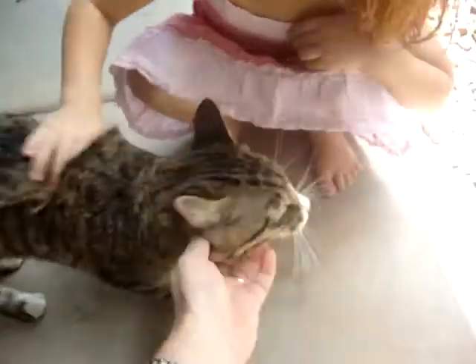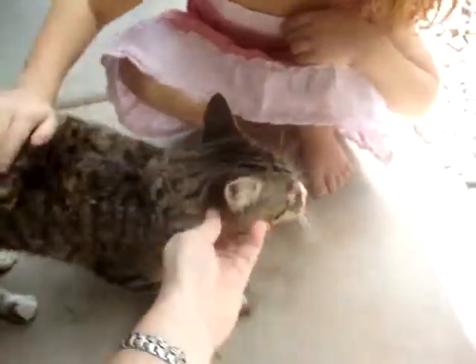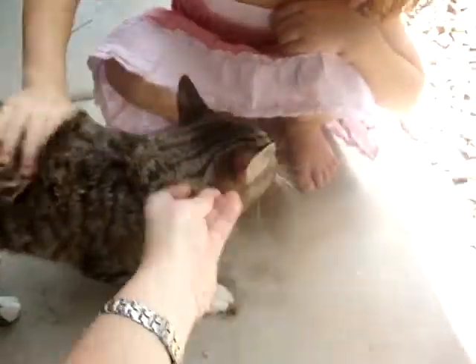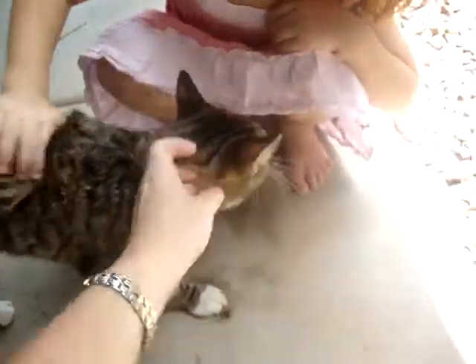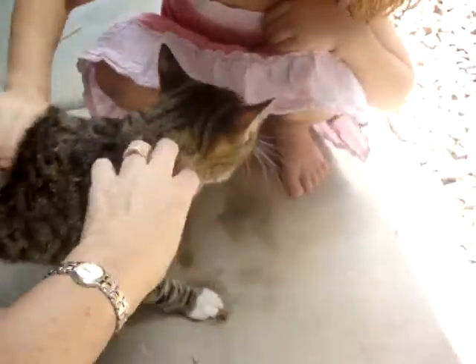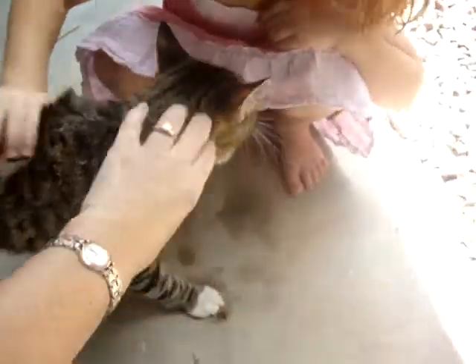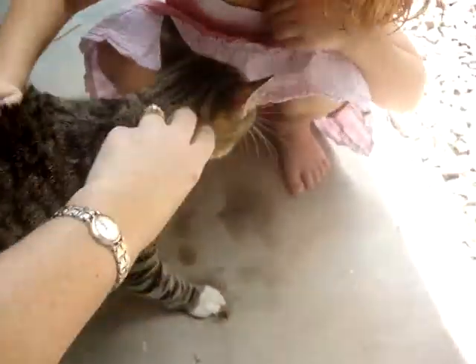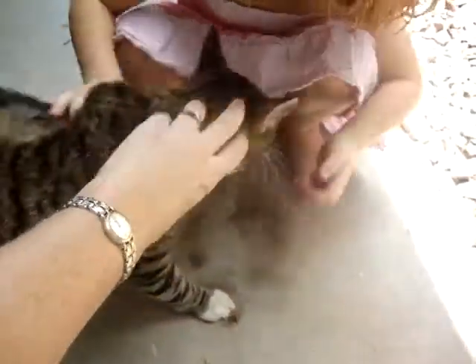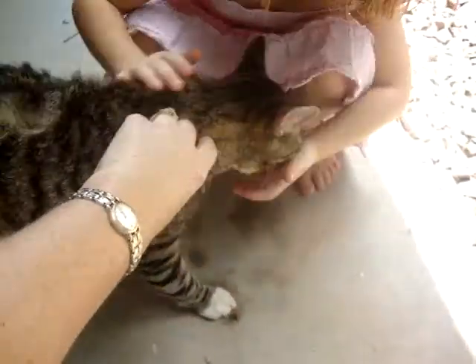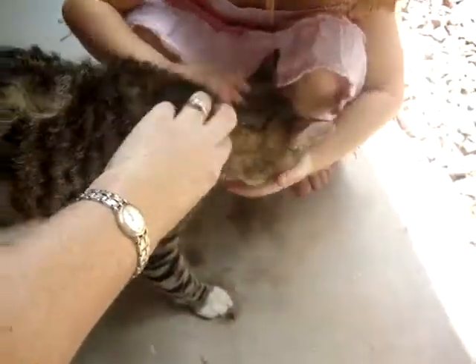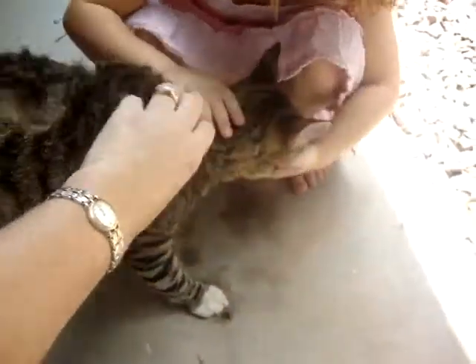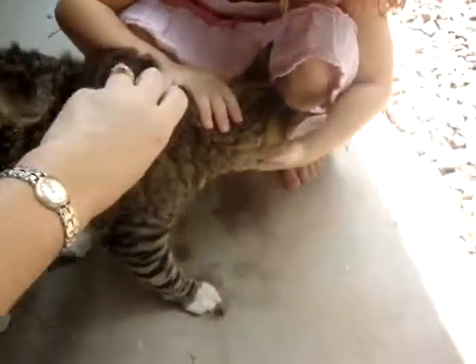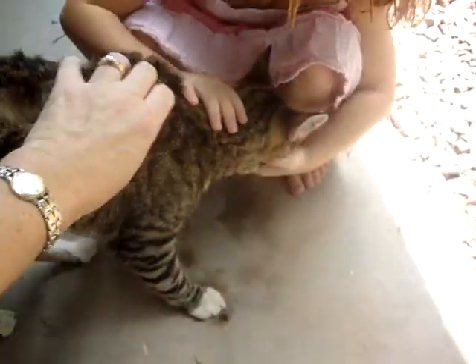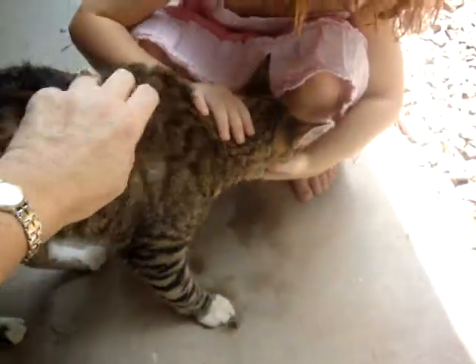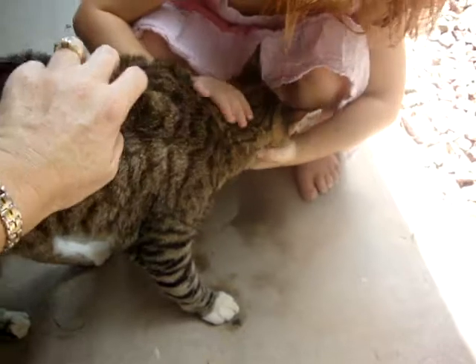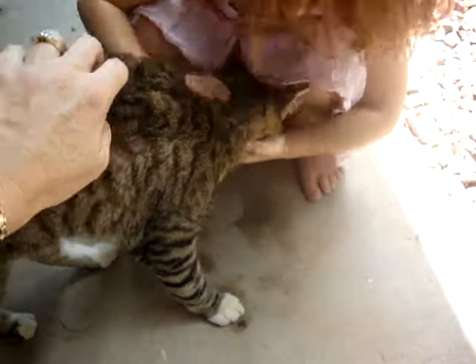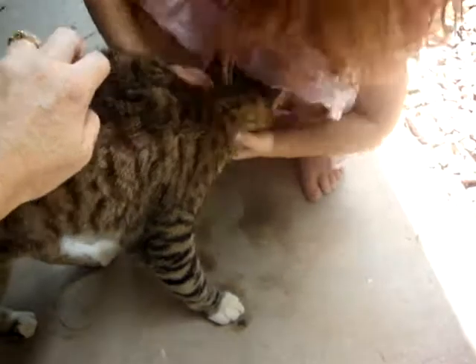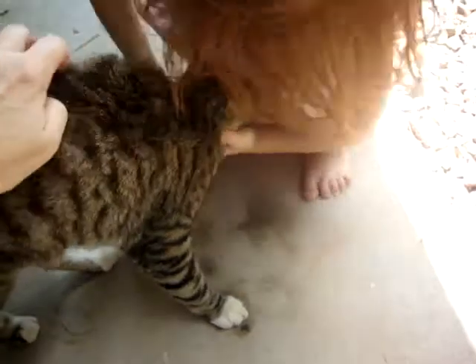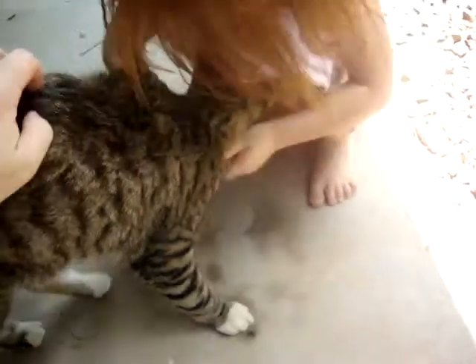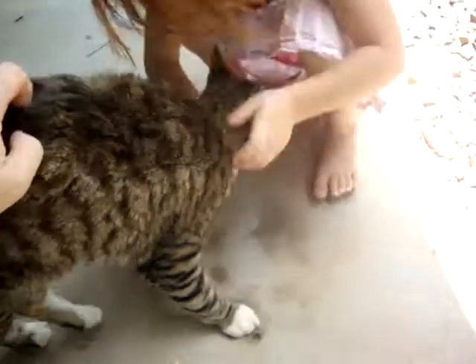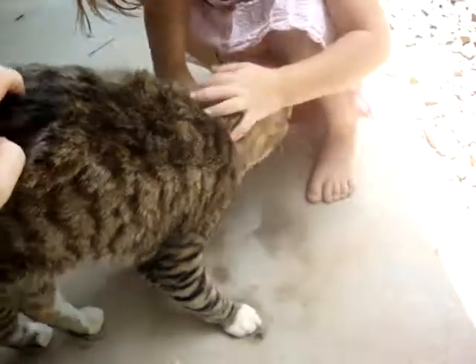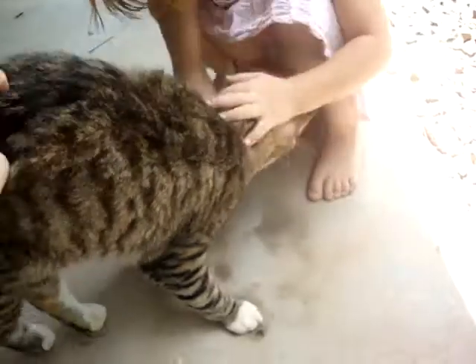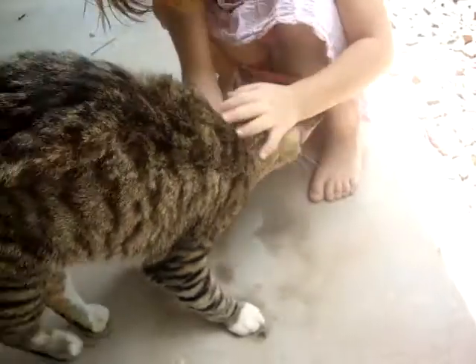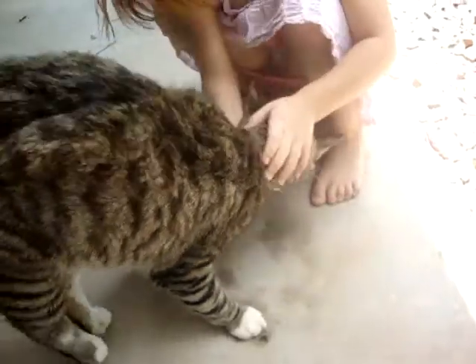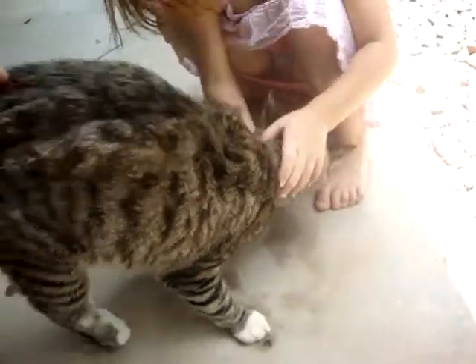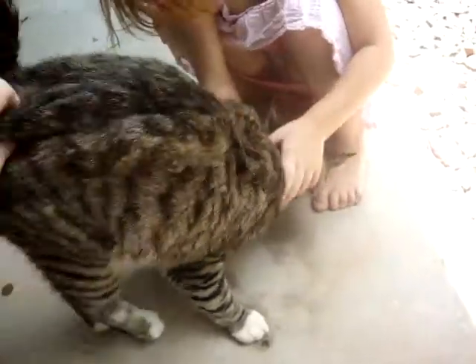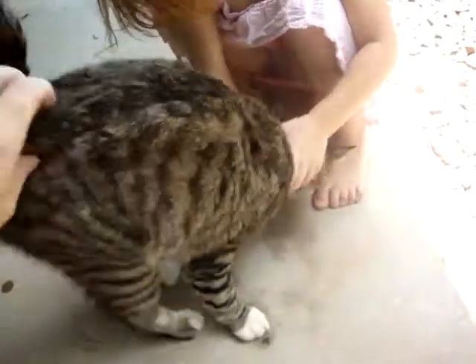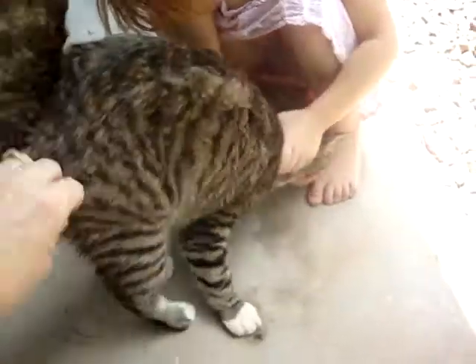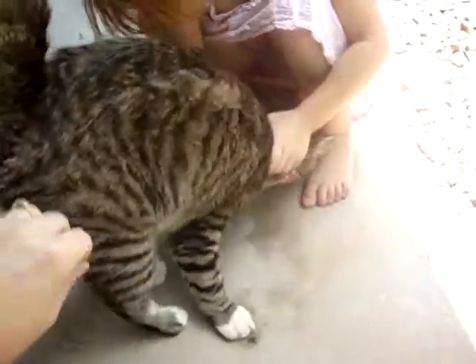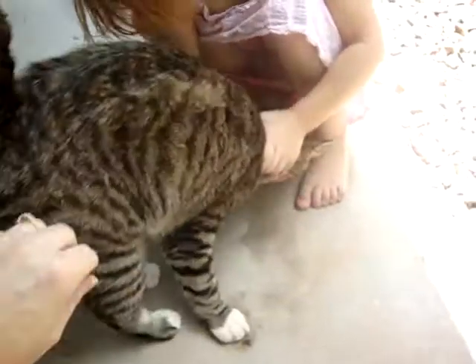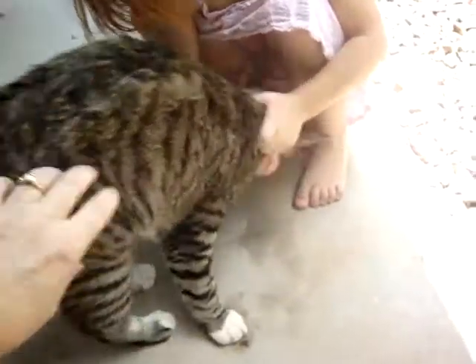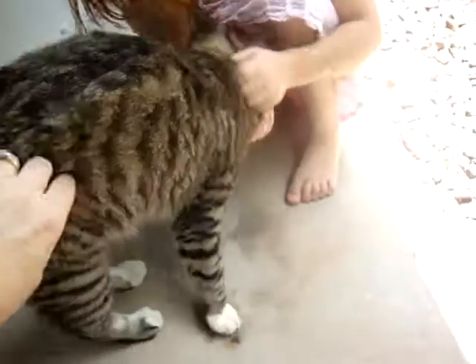He's going to go to a shelter today if somebody doesn't come and pick him up.